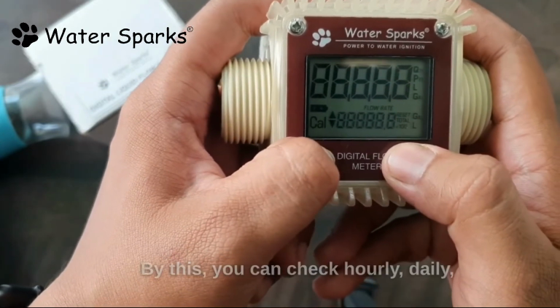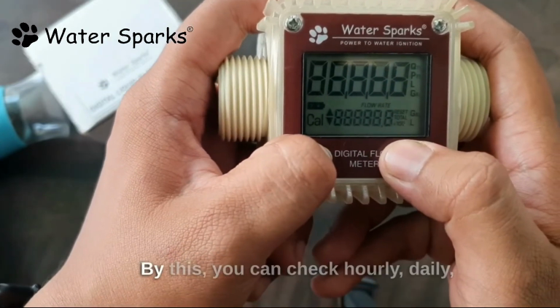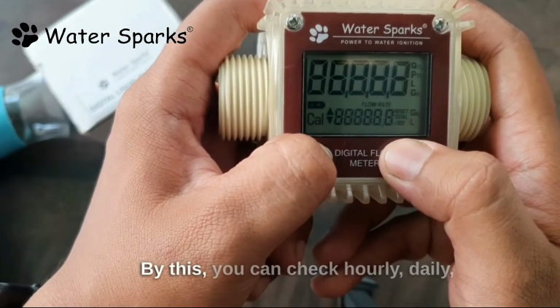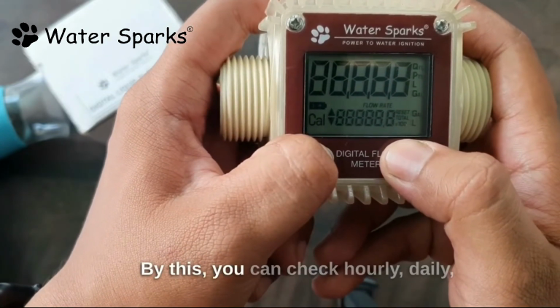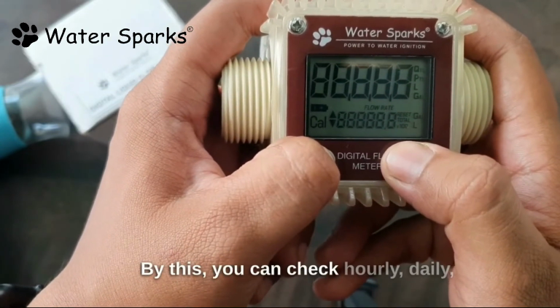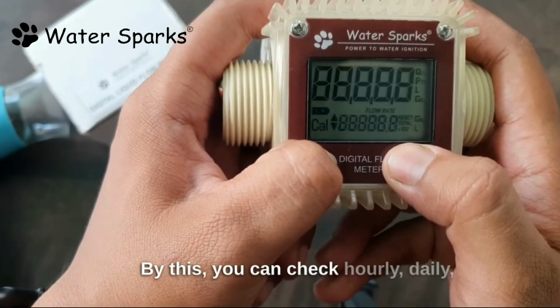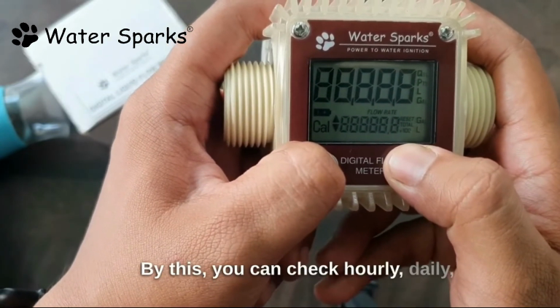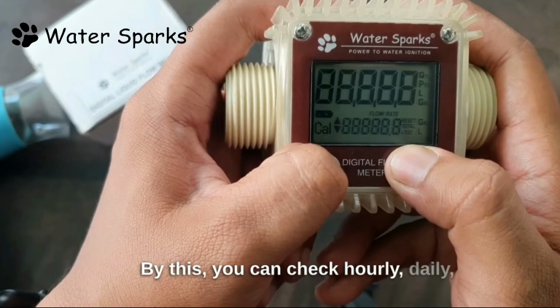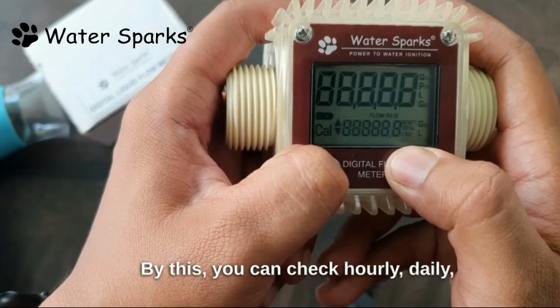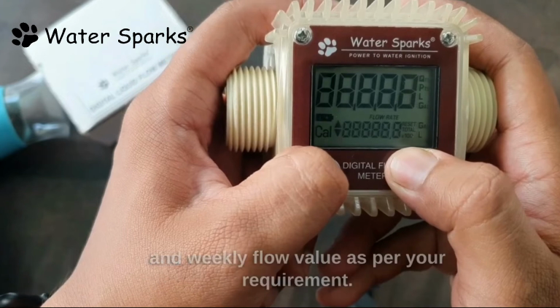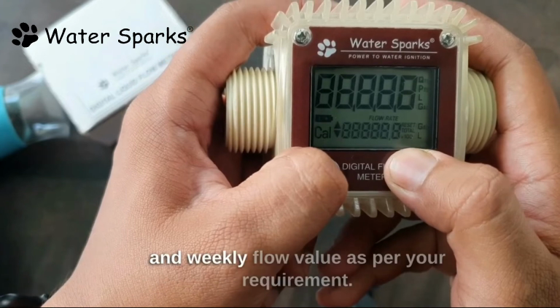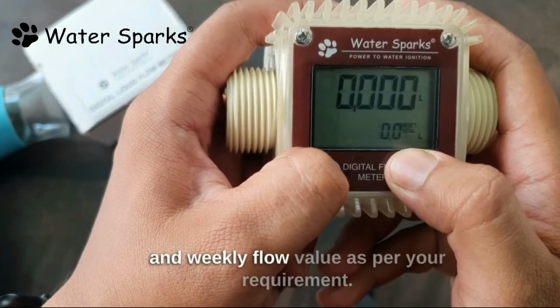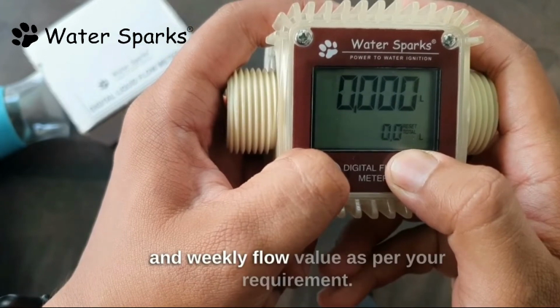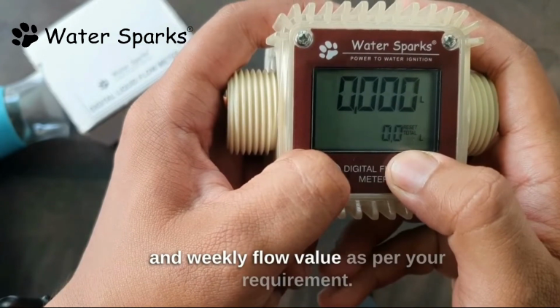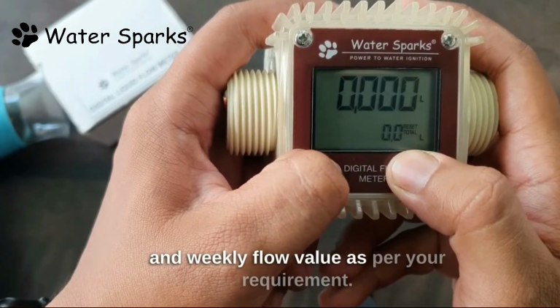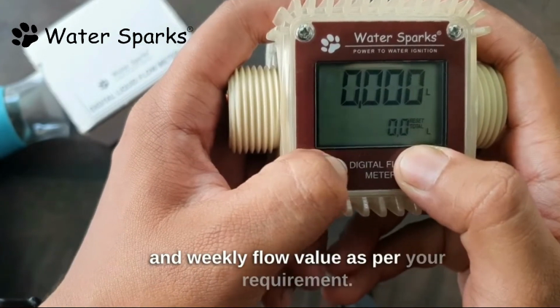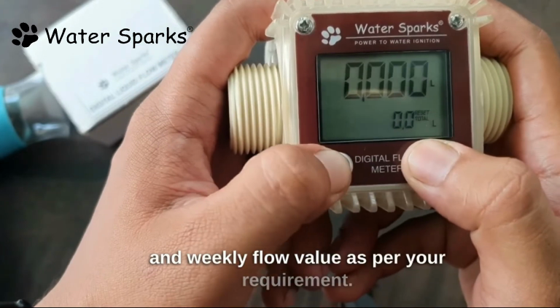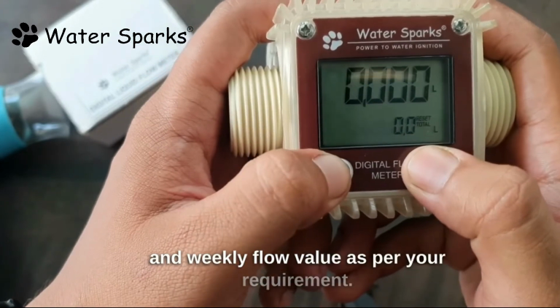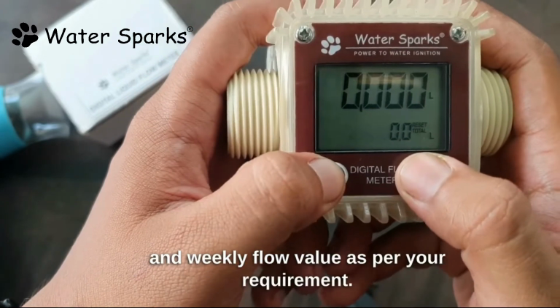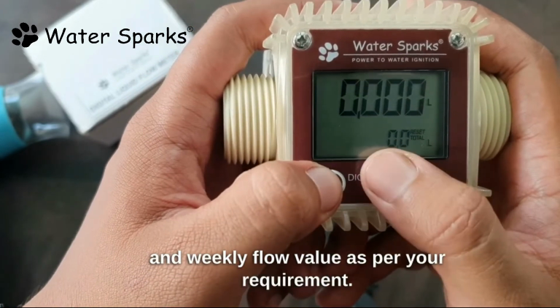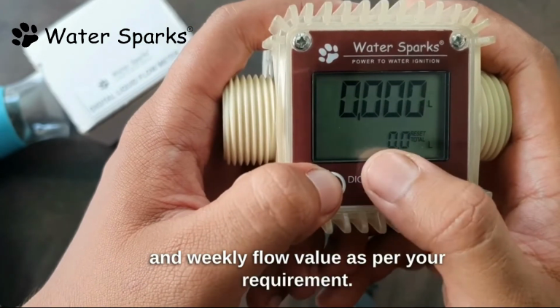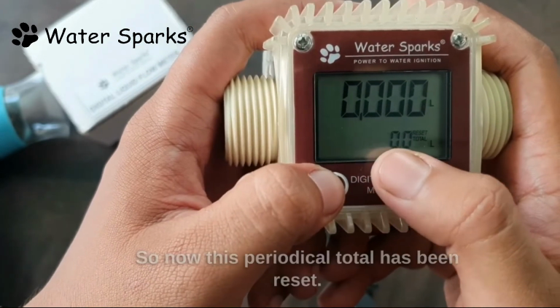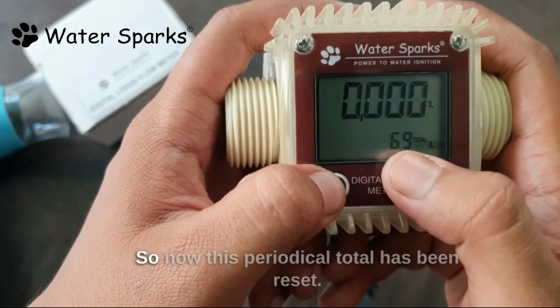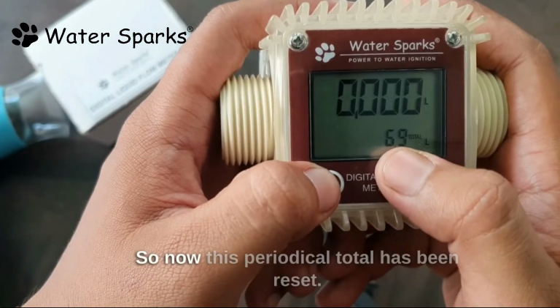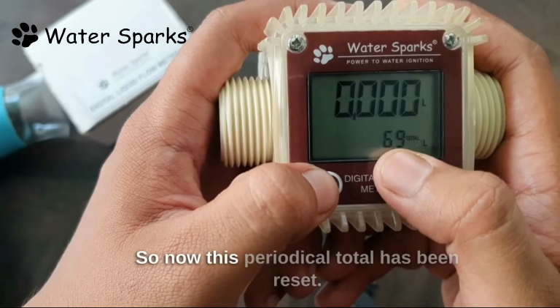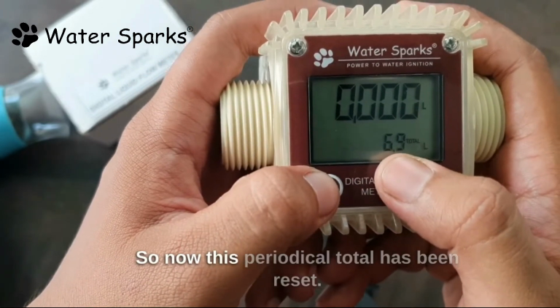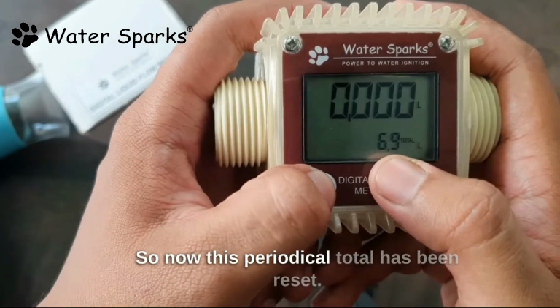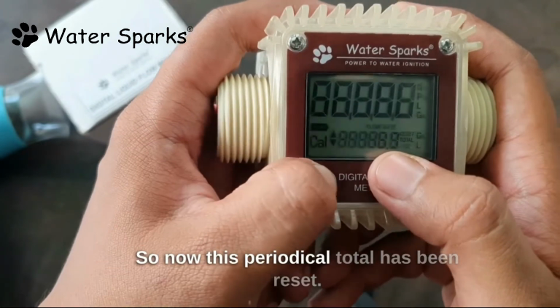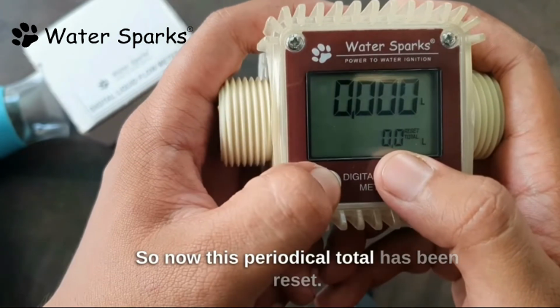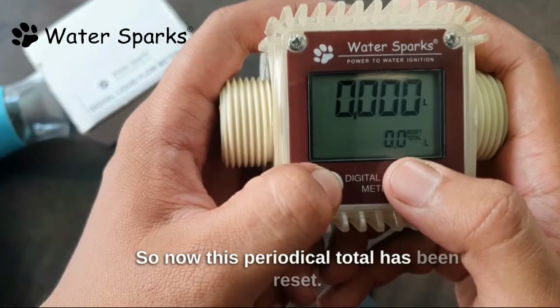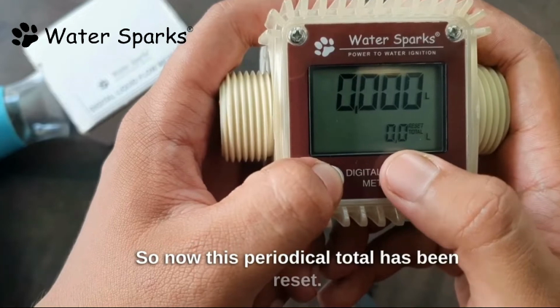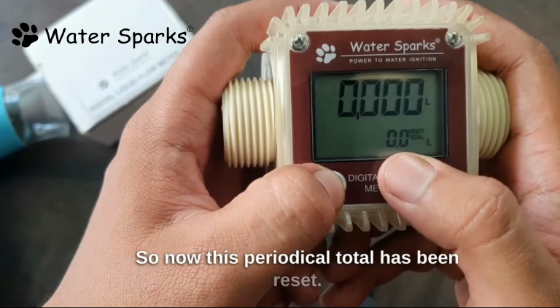By this you can check hourly, daily, and weekly flow values as per your requirement. So now this periodical total has been reset.